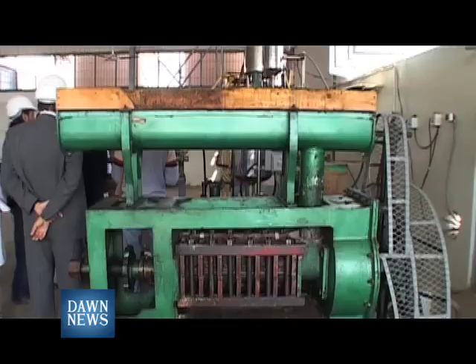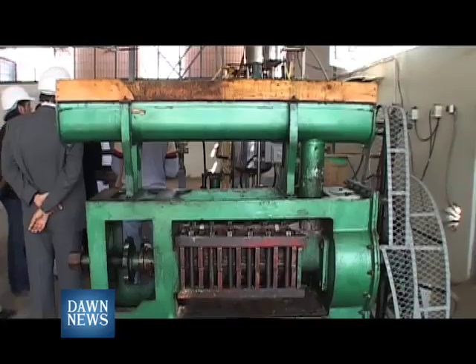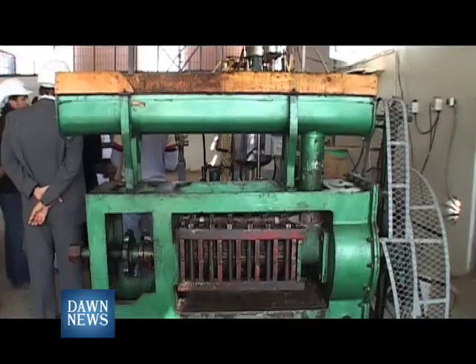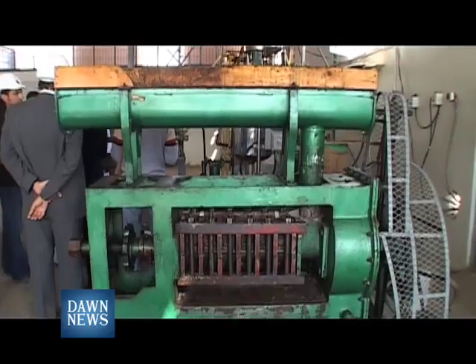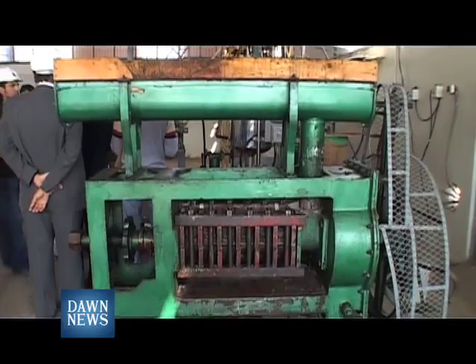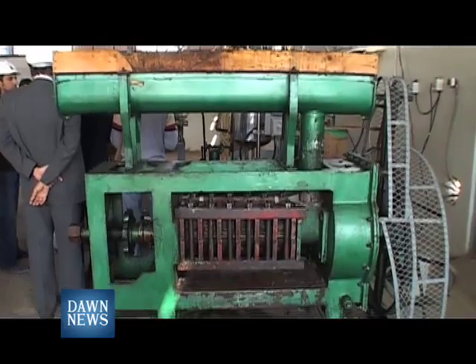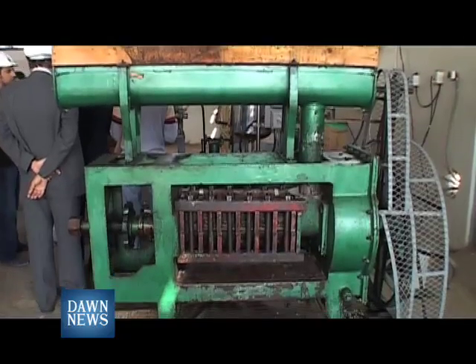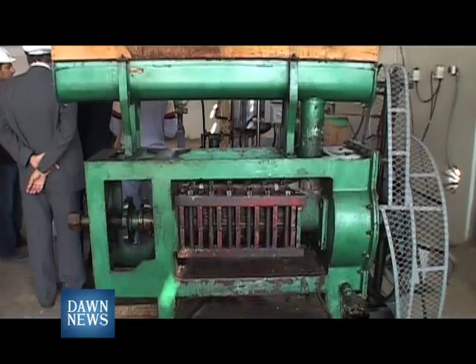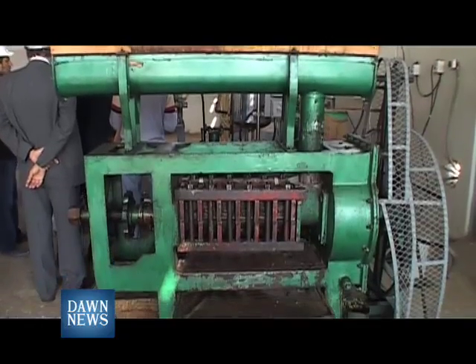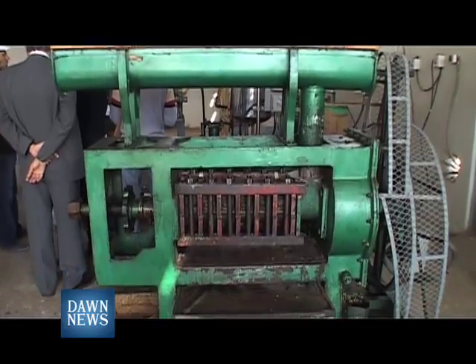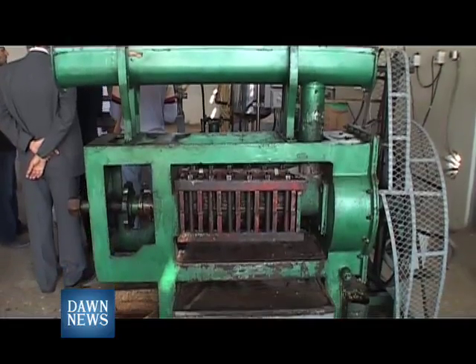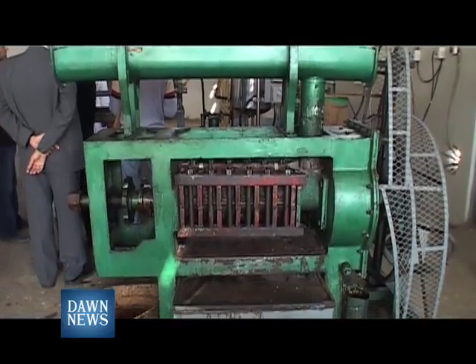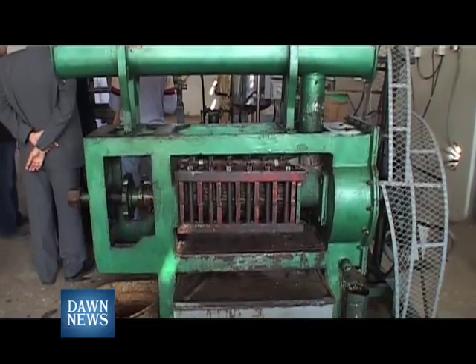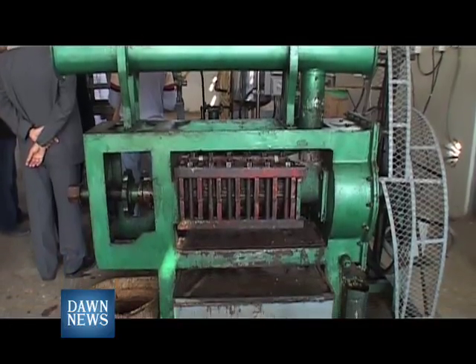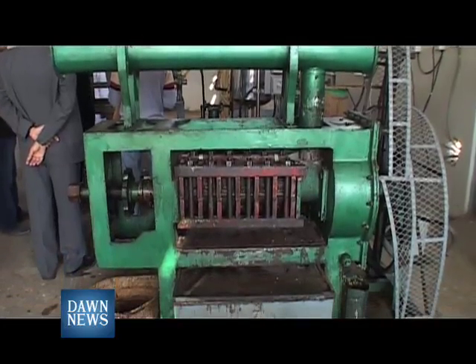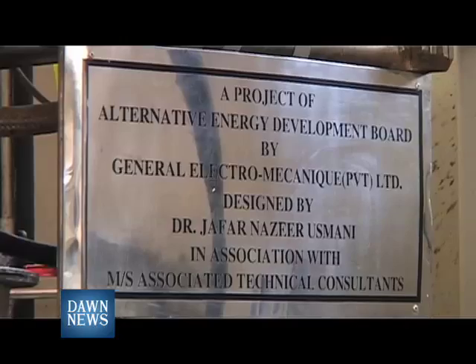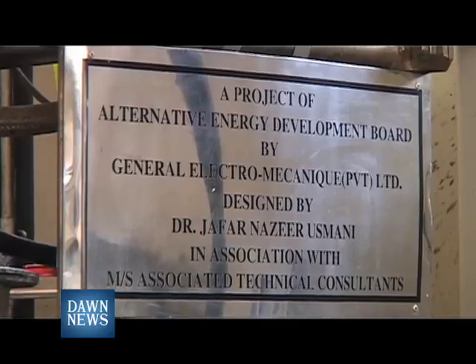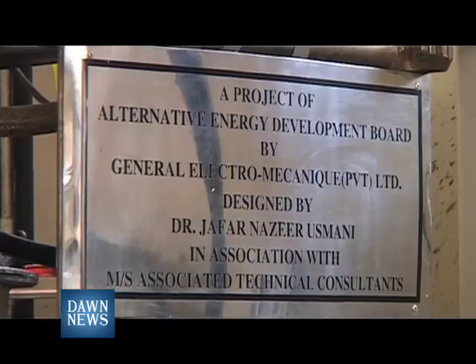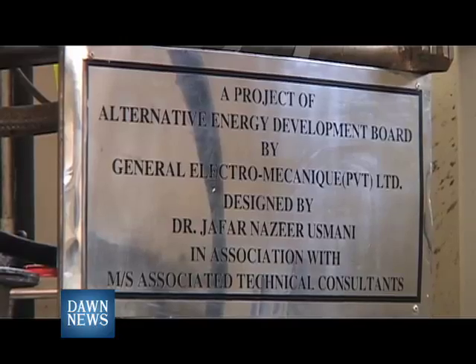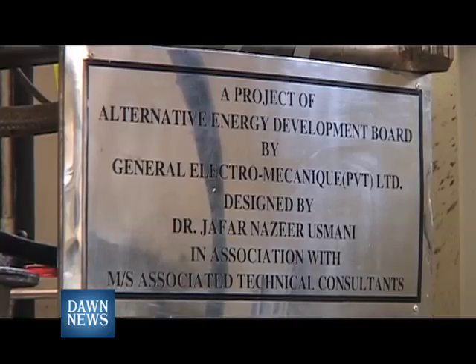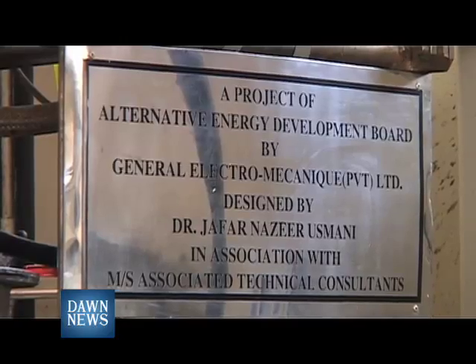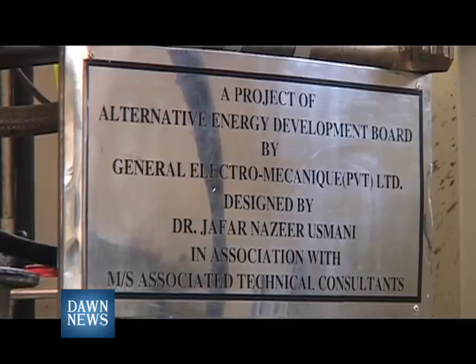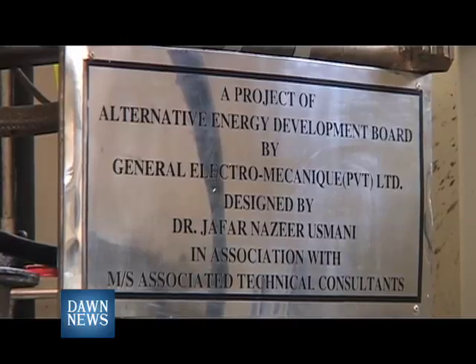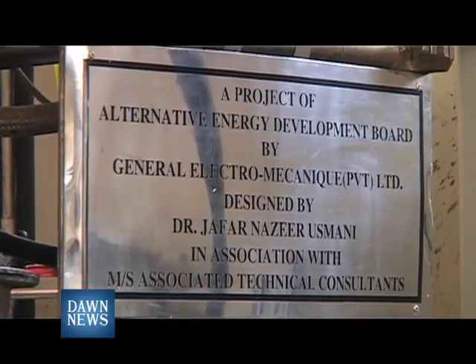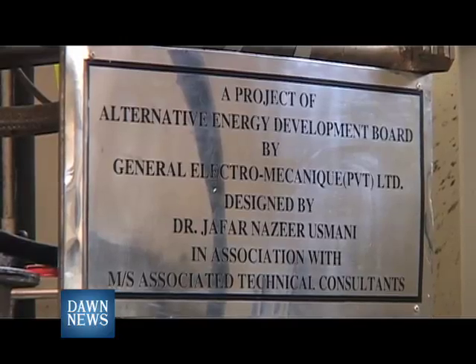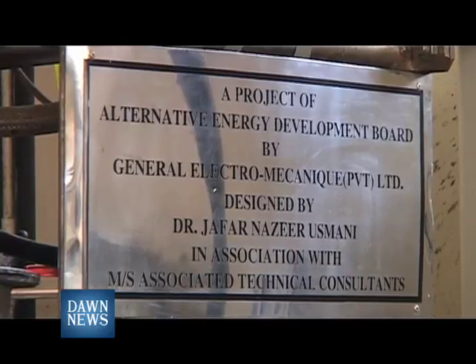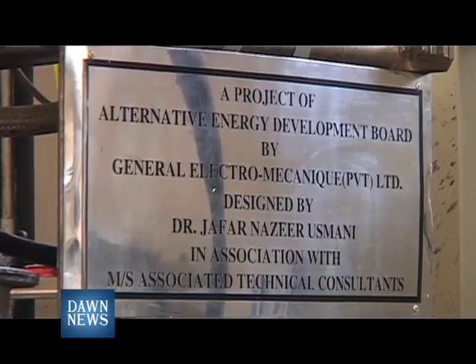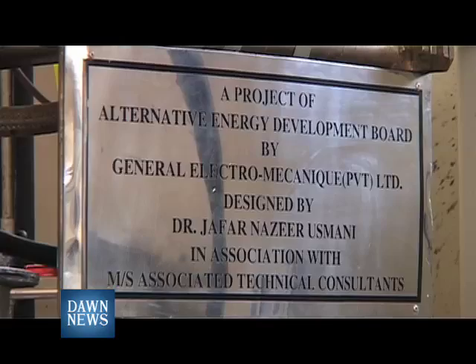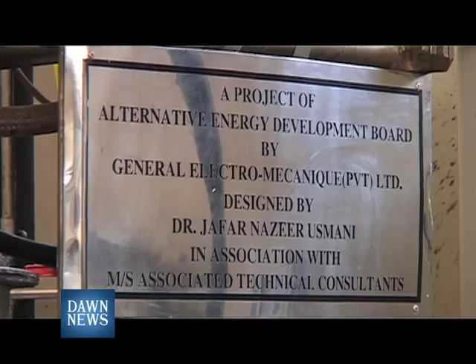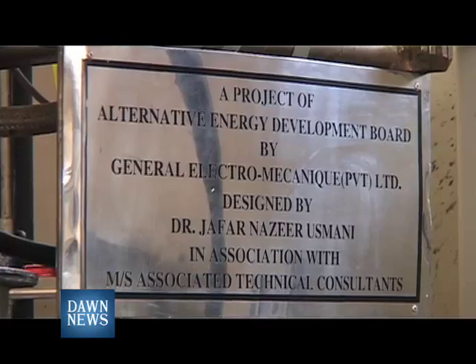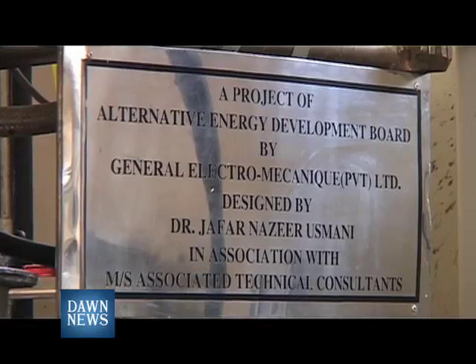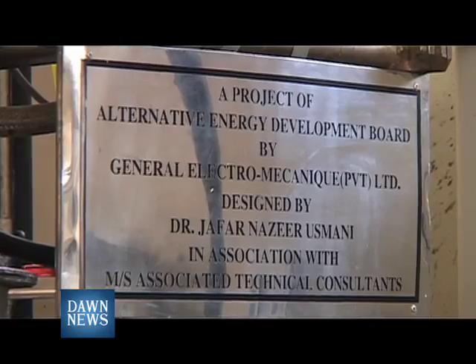They have an extraction unit too, which is the same unit given to them by the Alternative Energy Development Board.